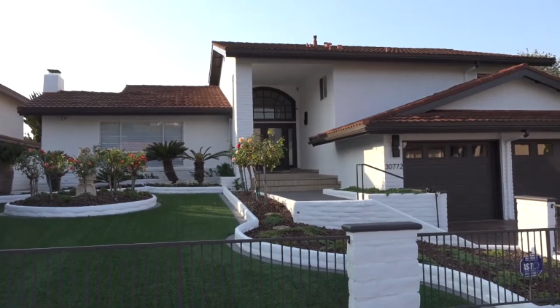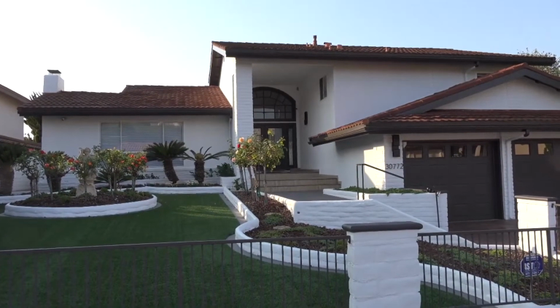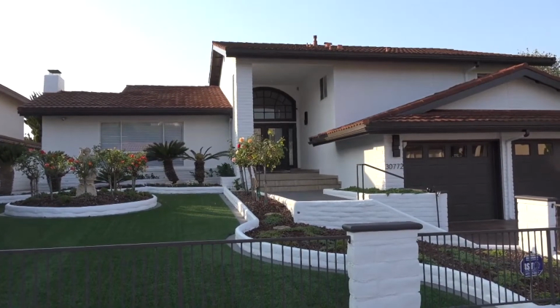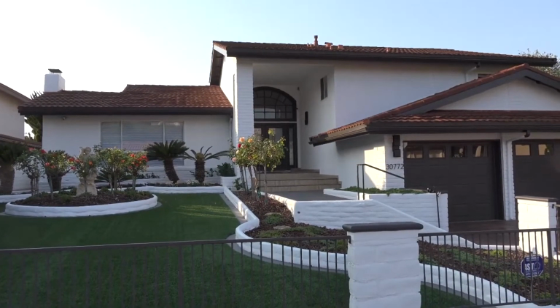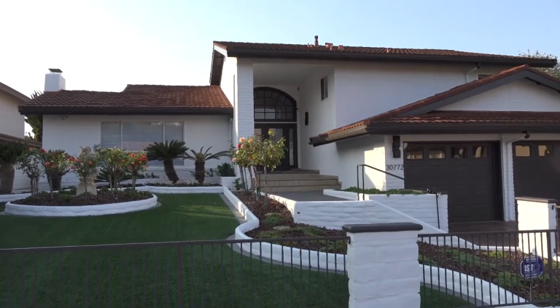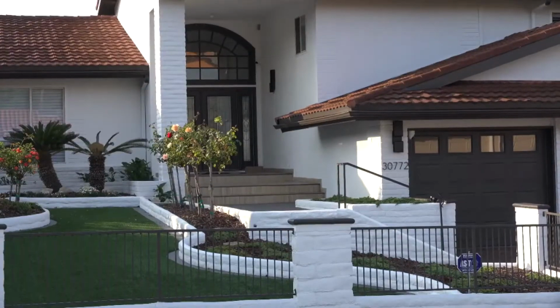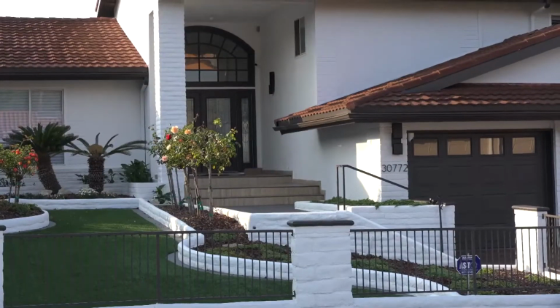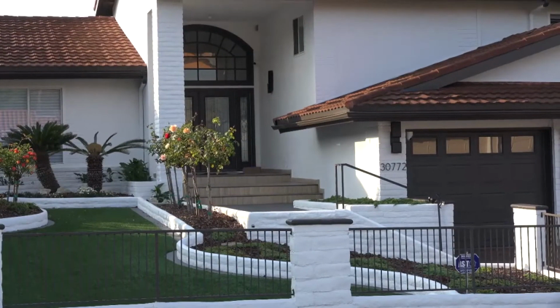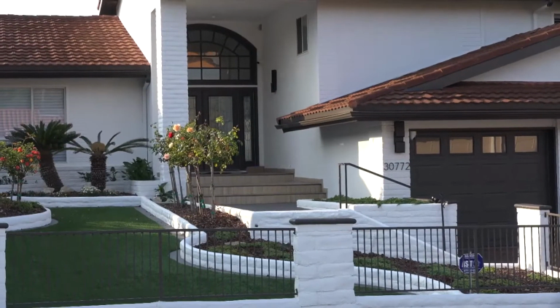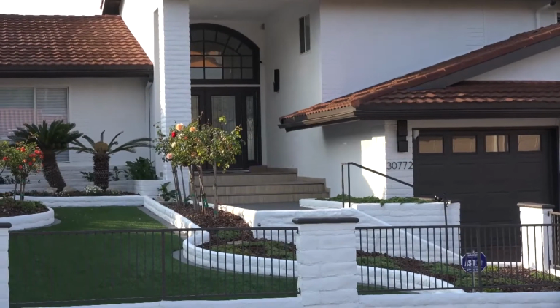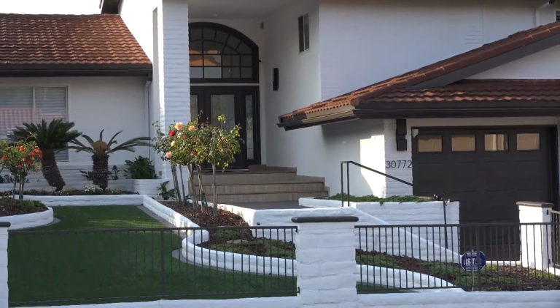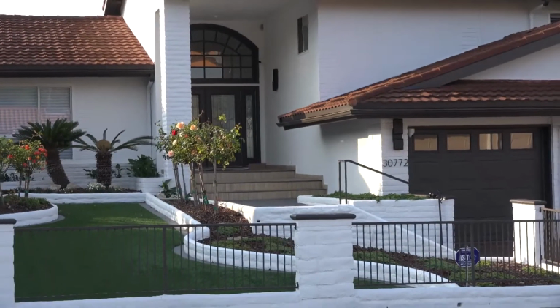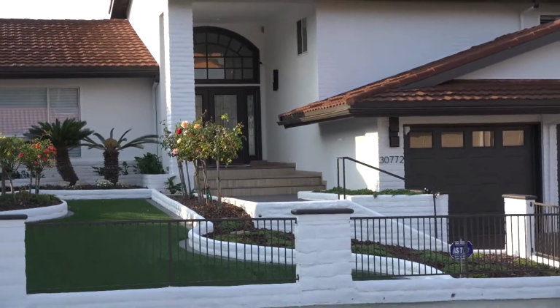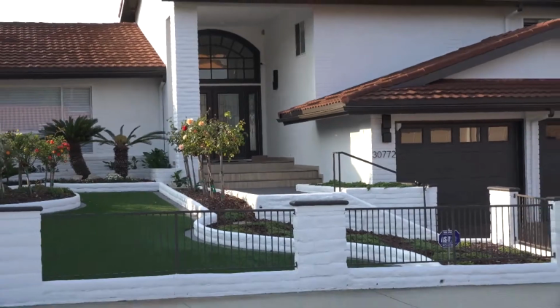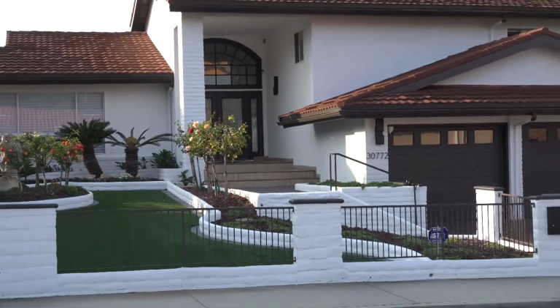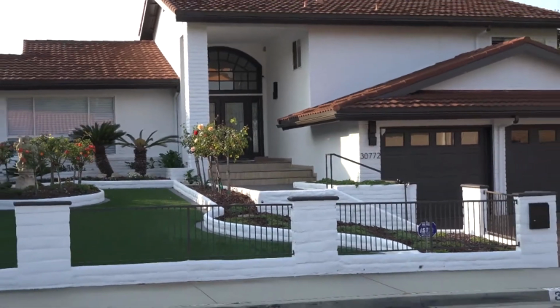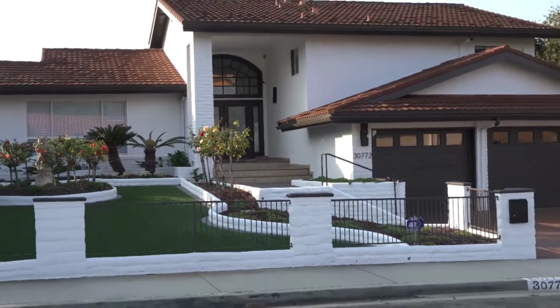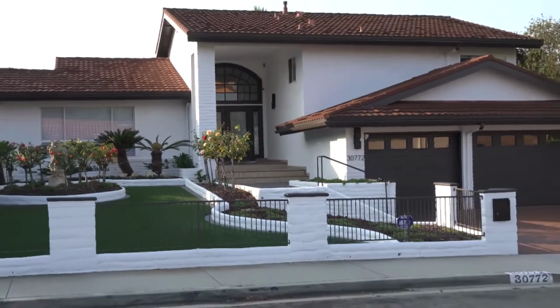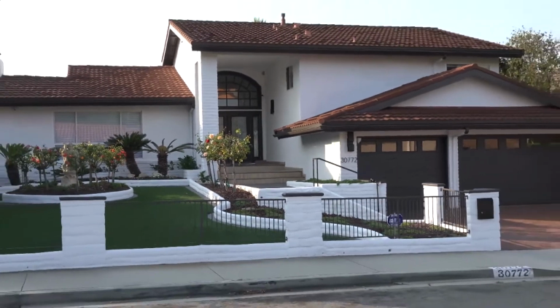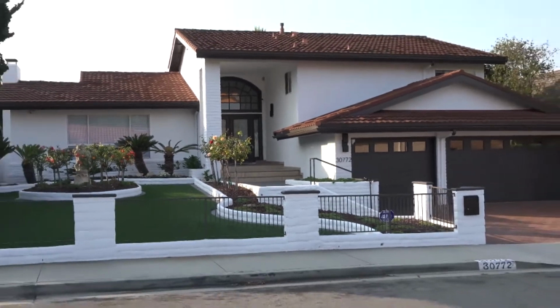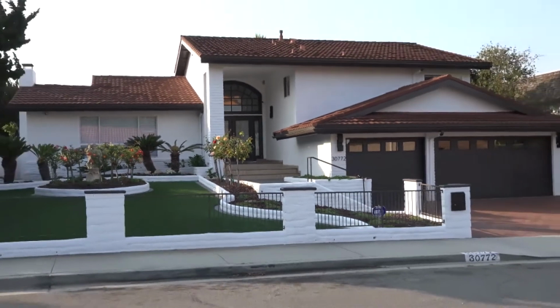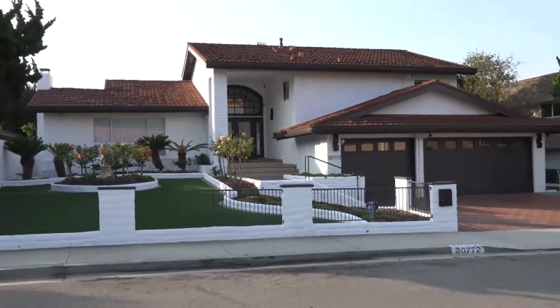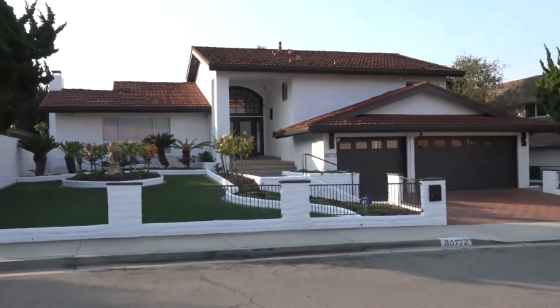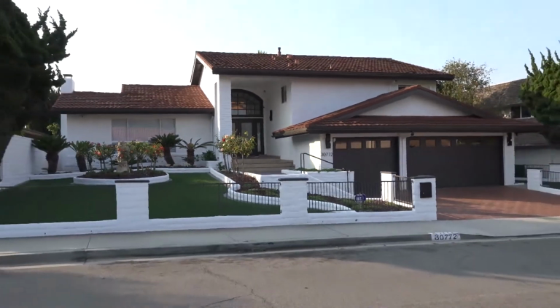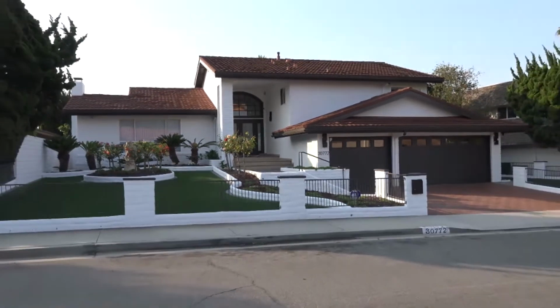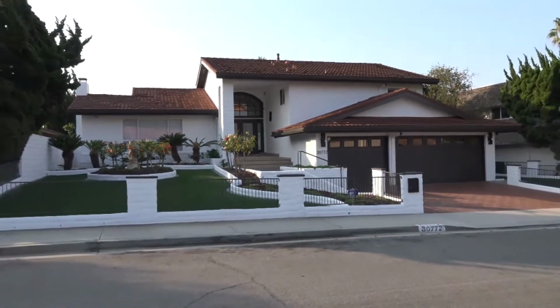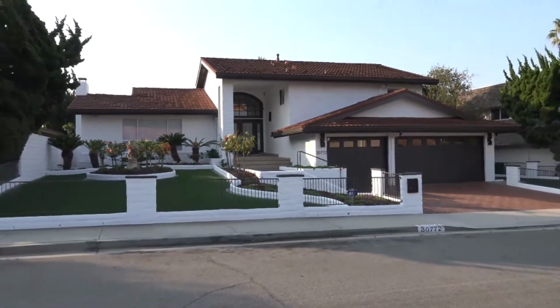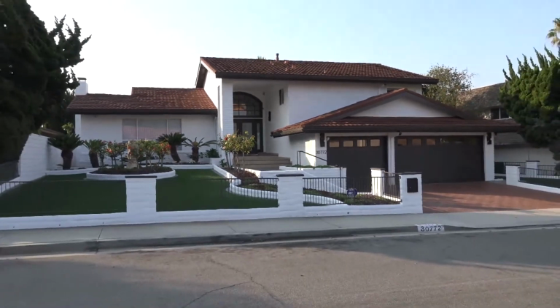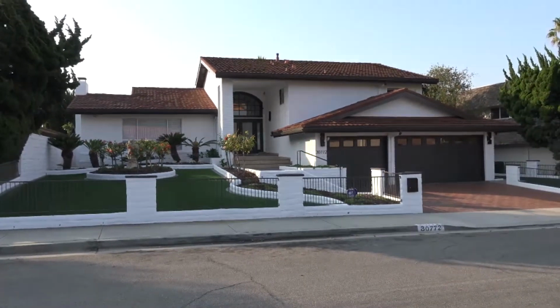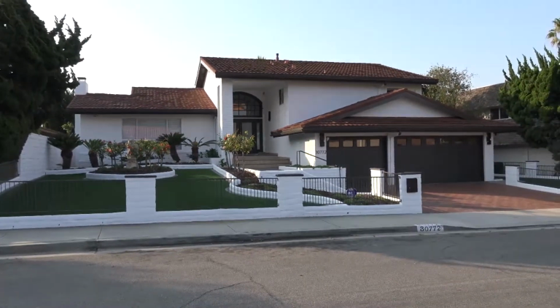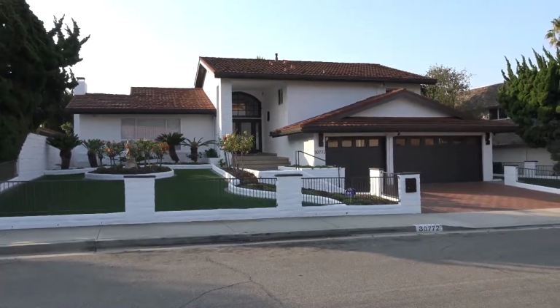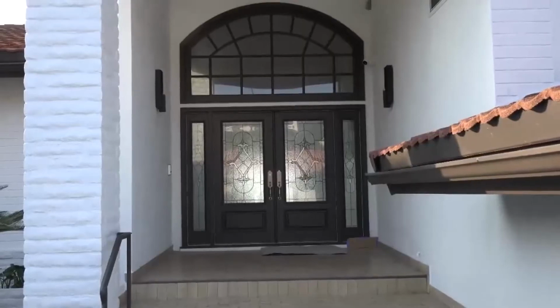We painted the house on the outside and did some masonry work. We still have yet to do some tiles.